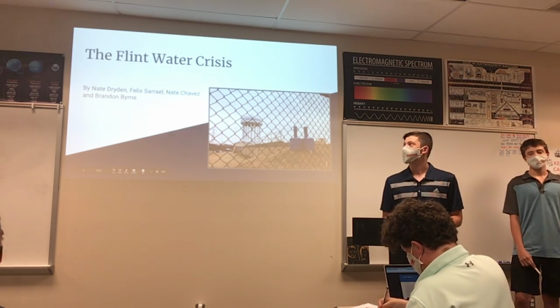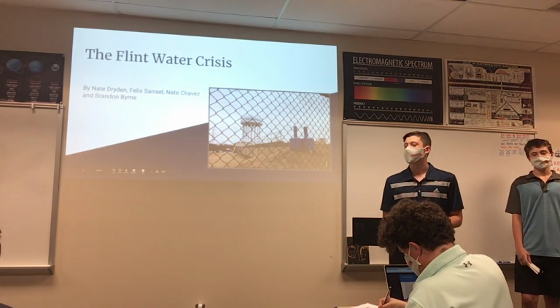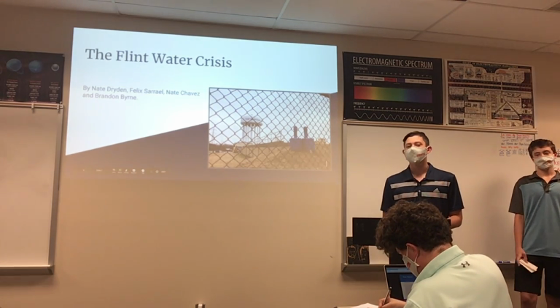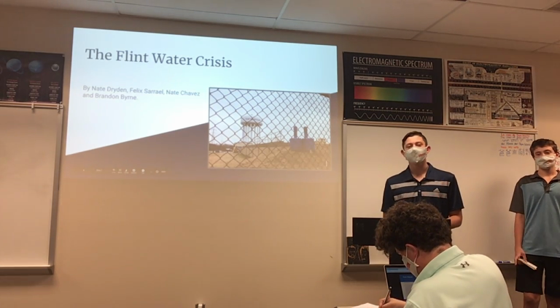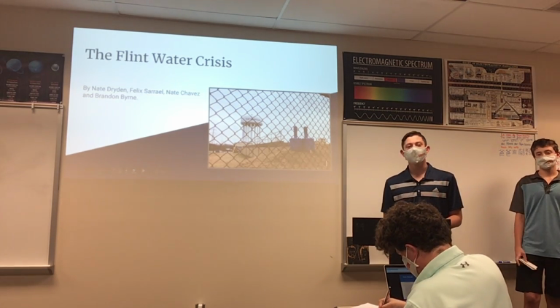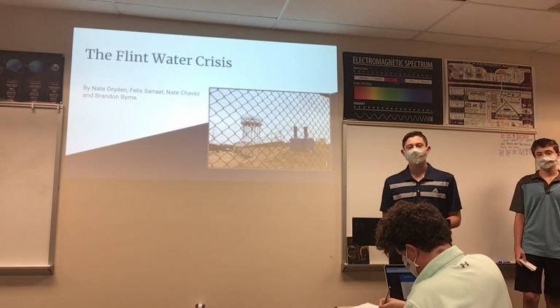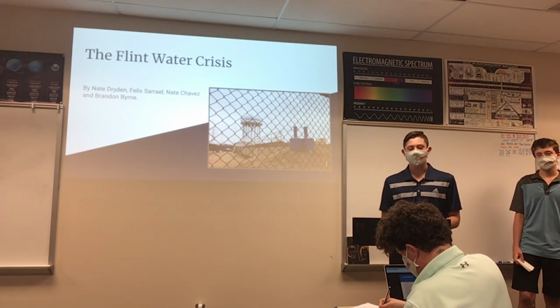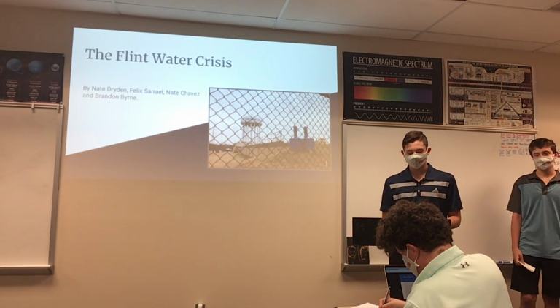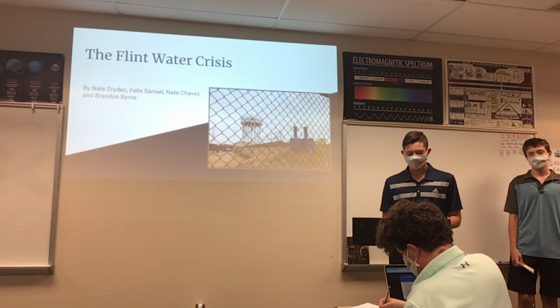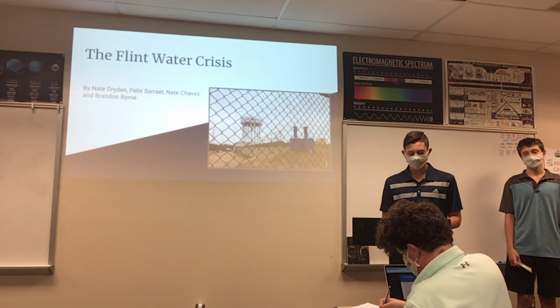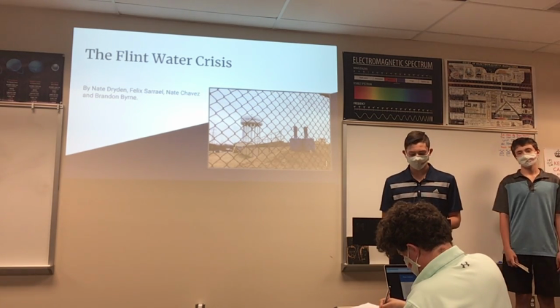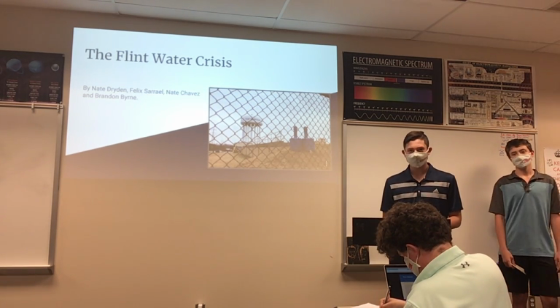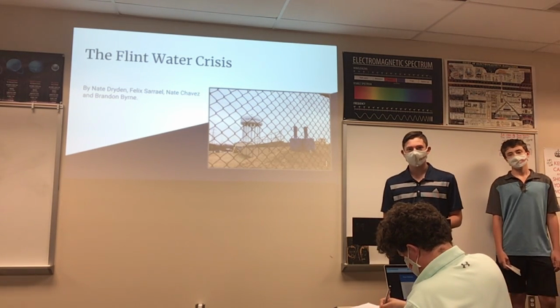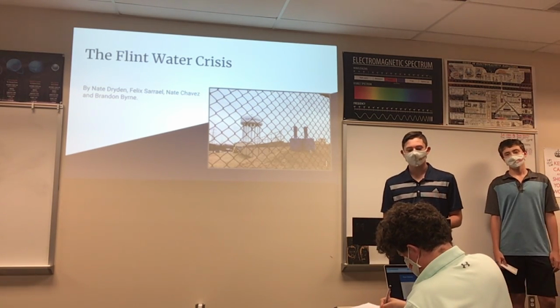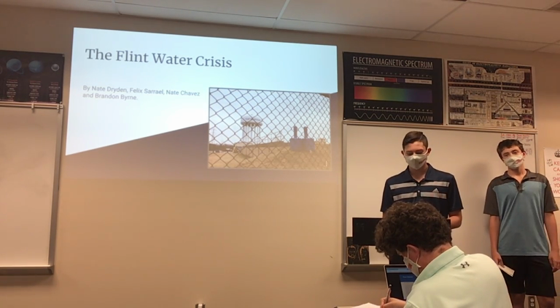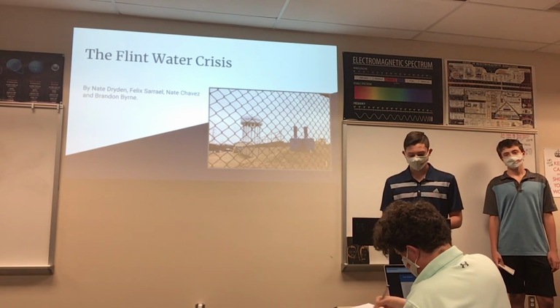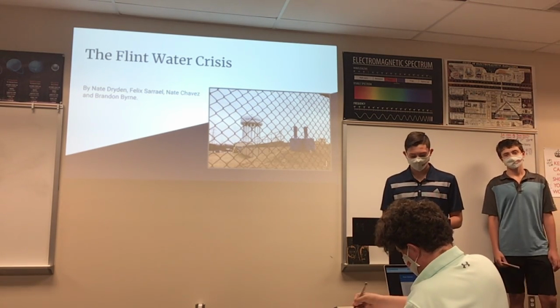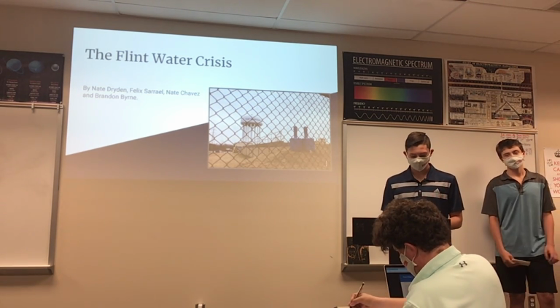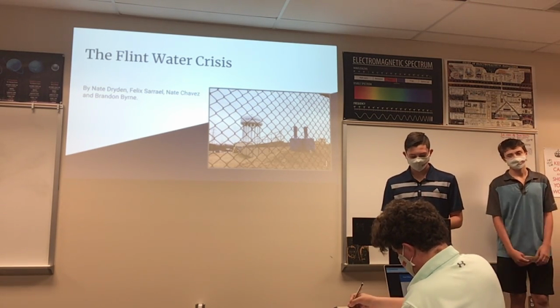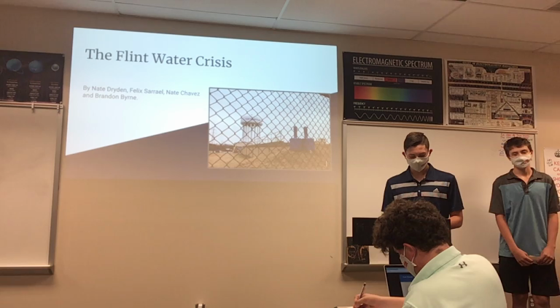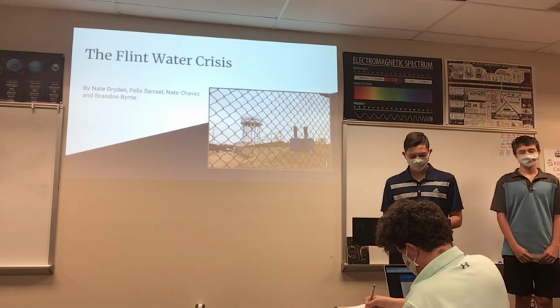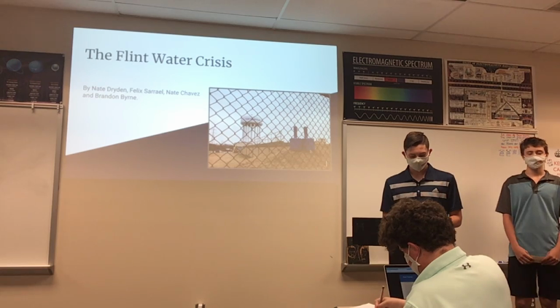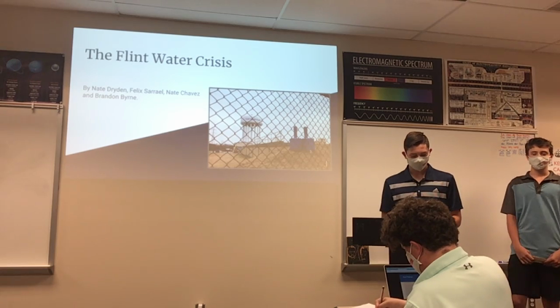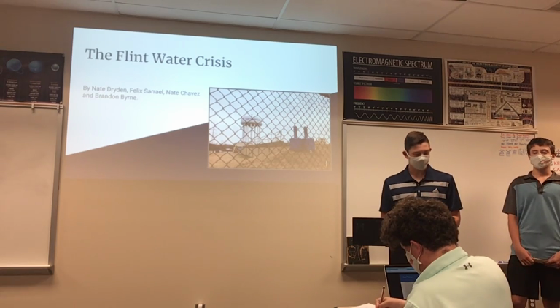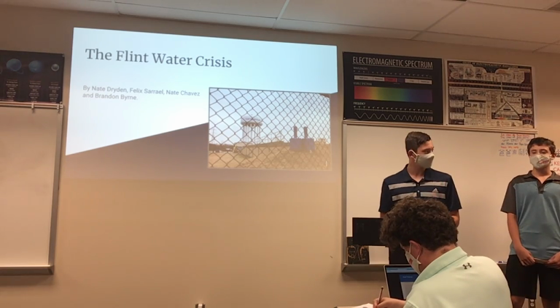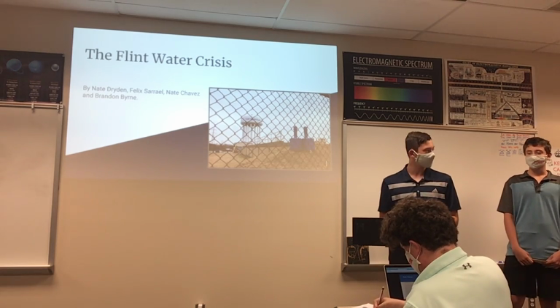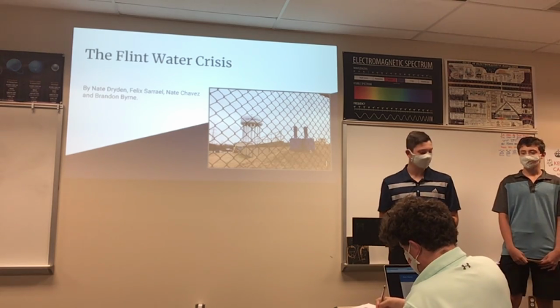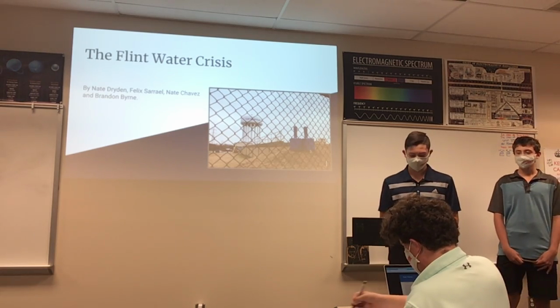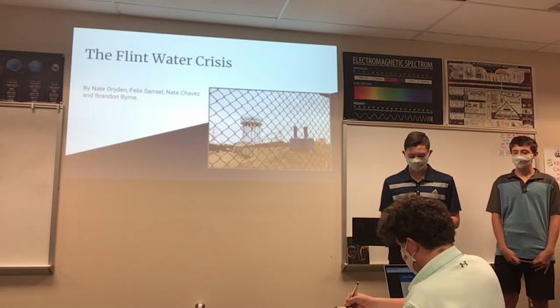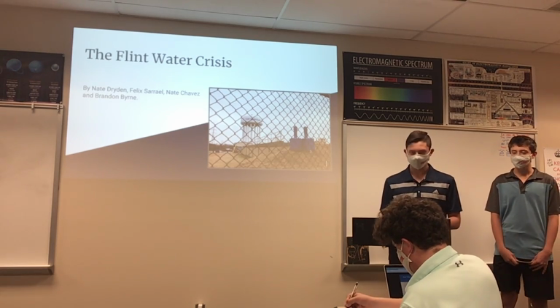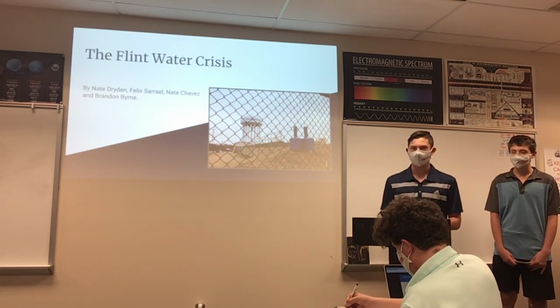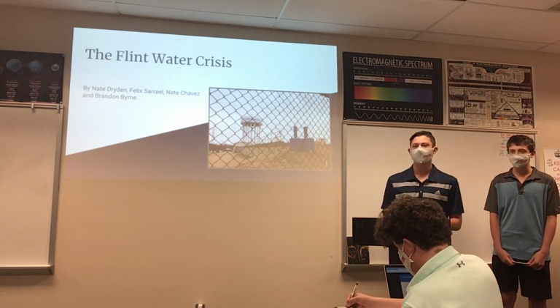The Flint Law Crisis by Nate Dryden, Felix Rale, Nate Chavez, and Brandon Byrne.